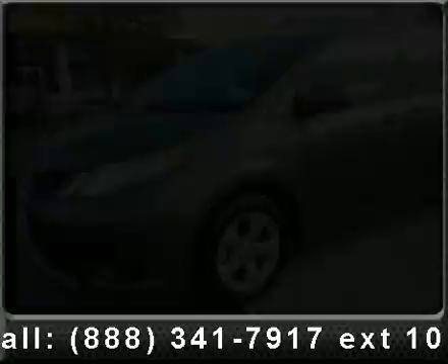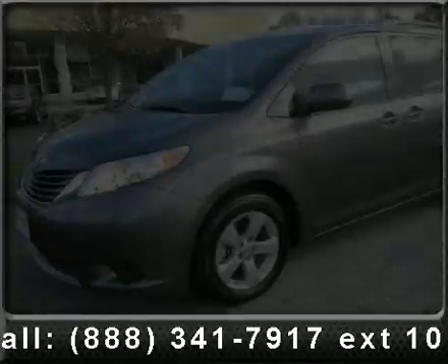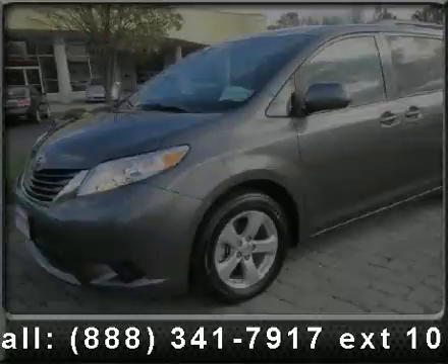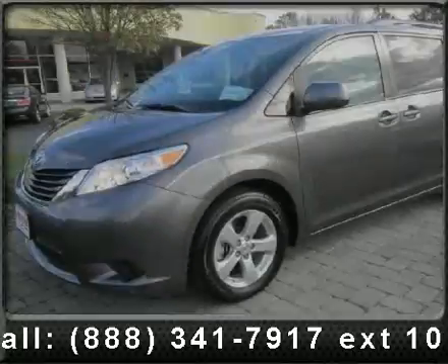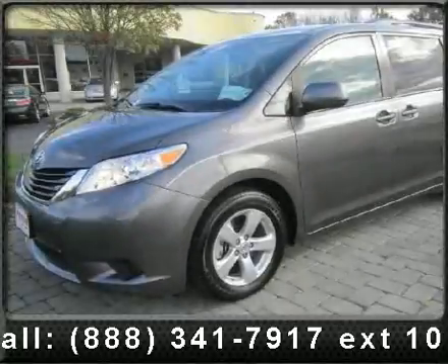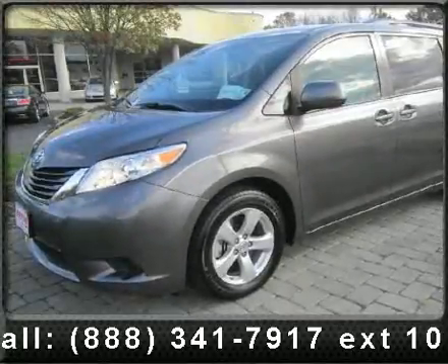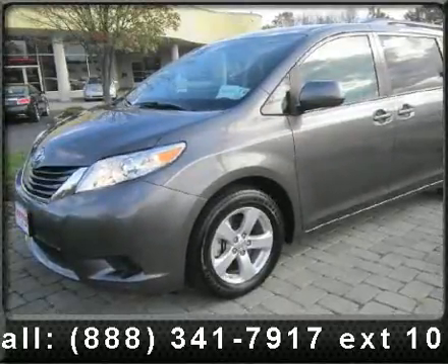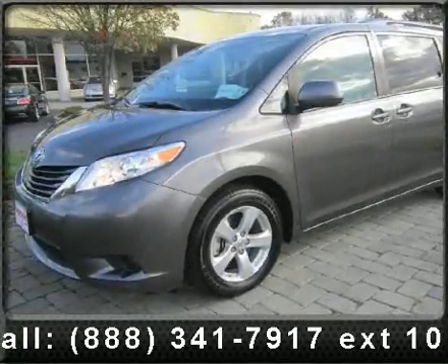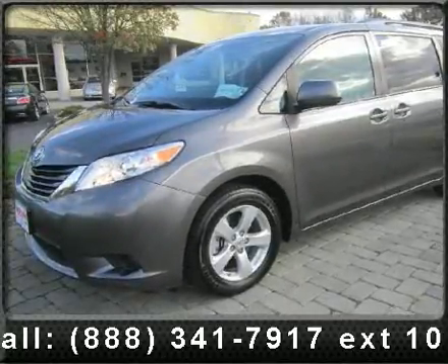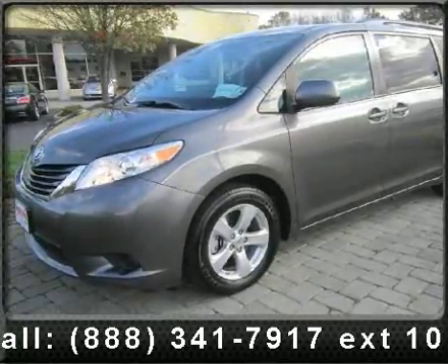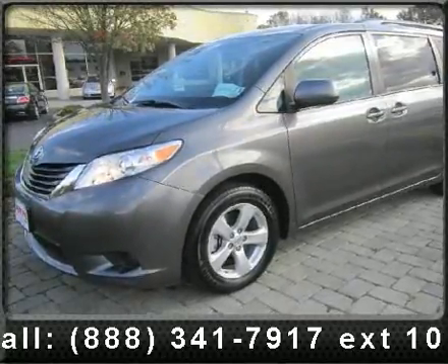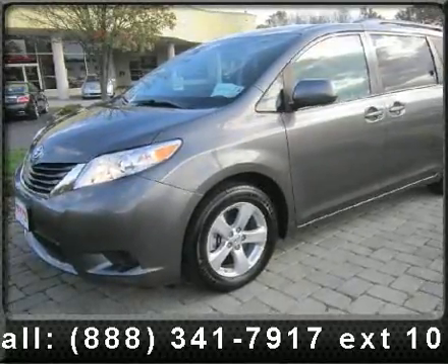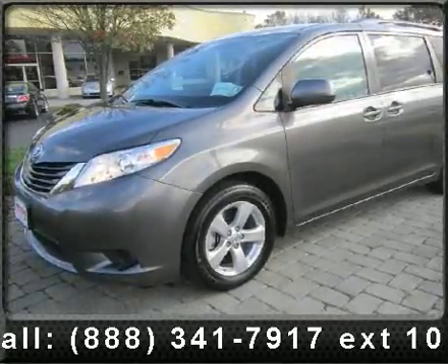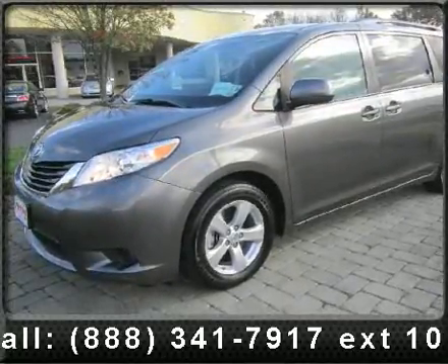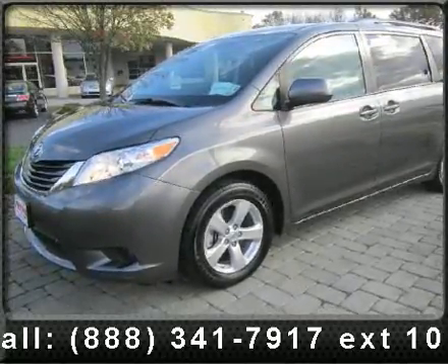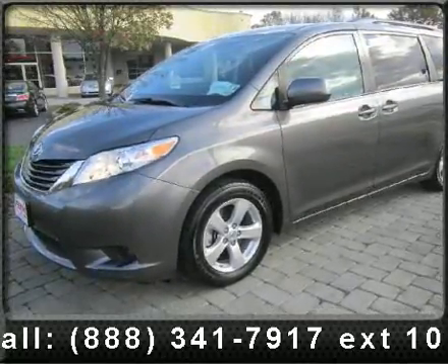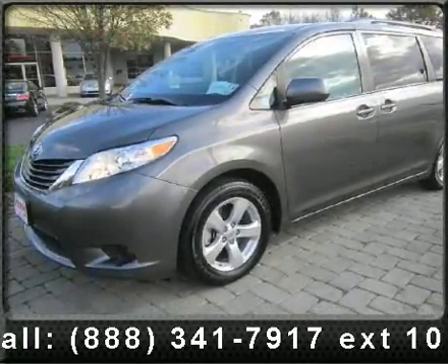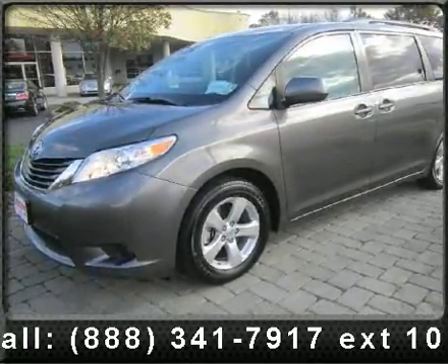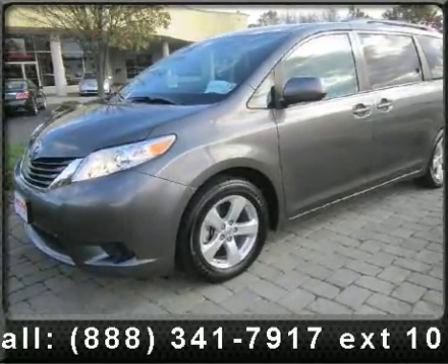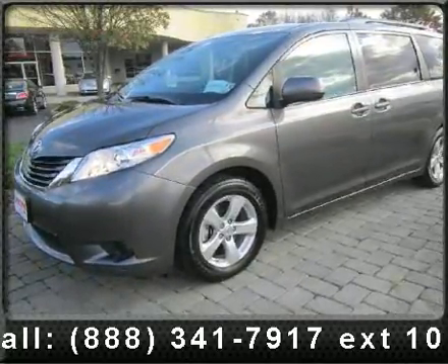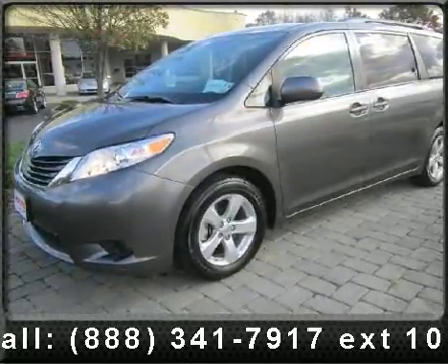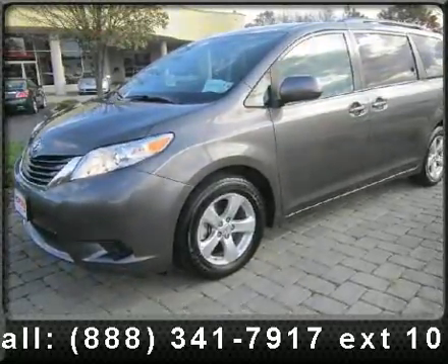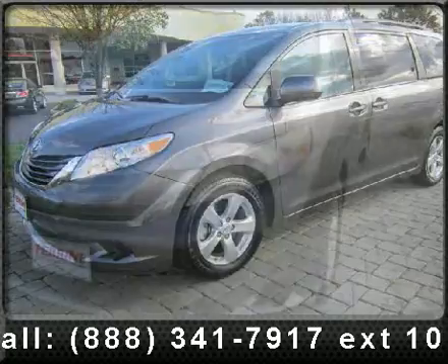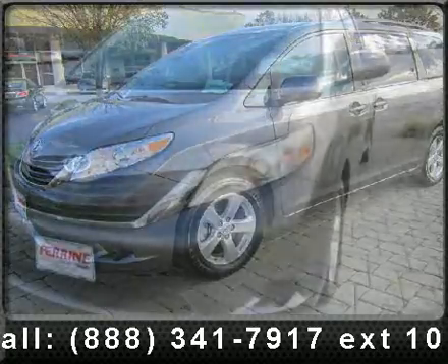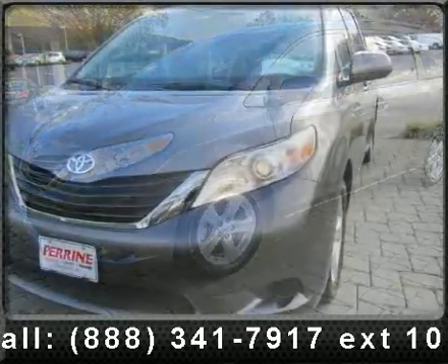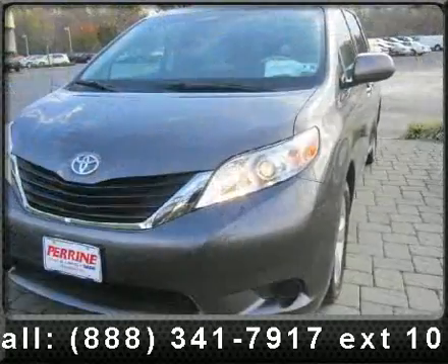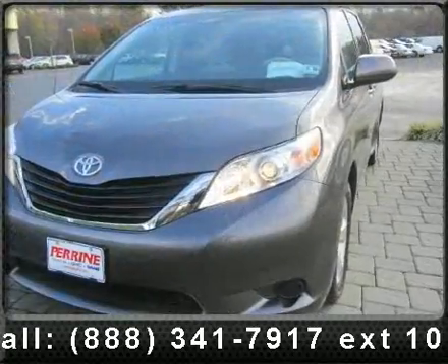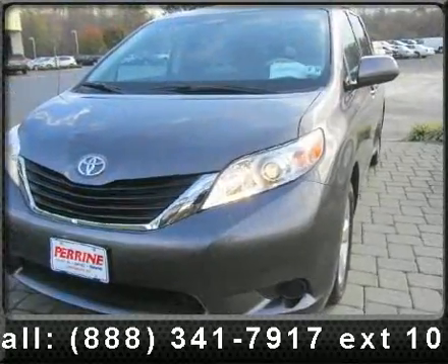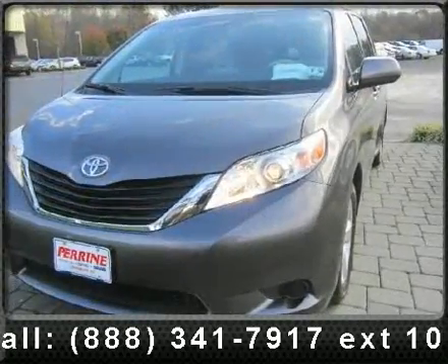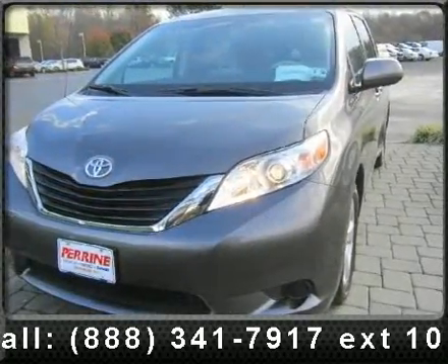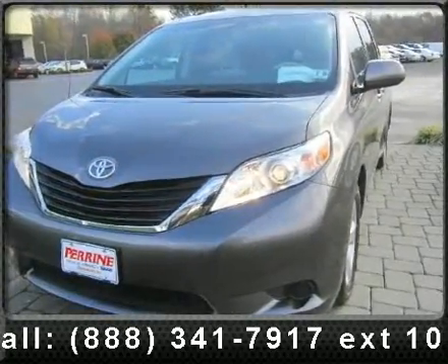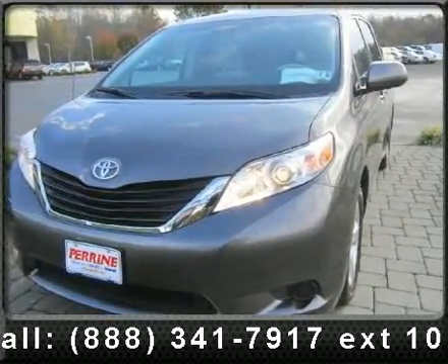Arrive in style with this 2011 Toyota Sienna. If you are looking for an automobile with great features, look no further.